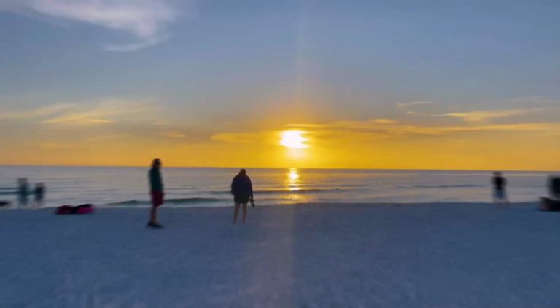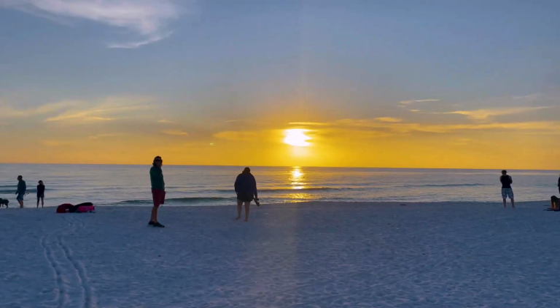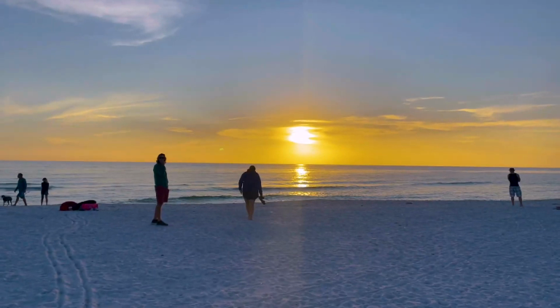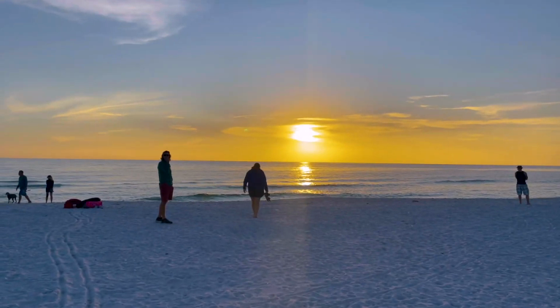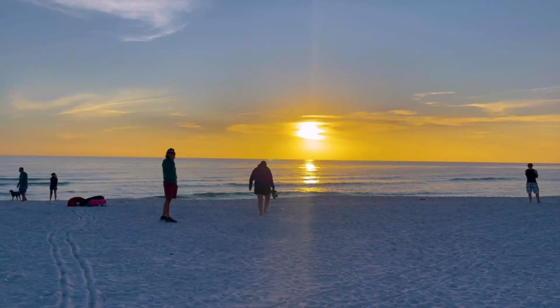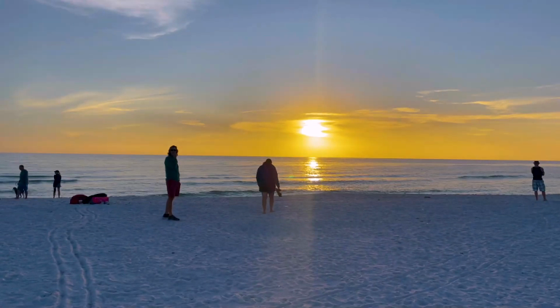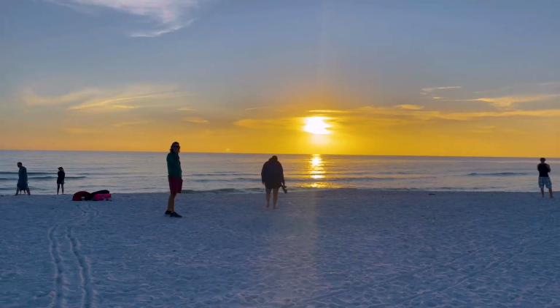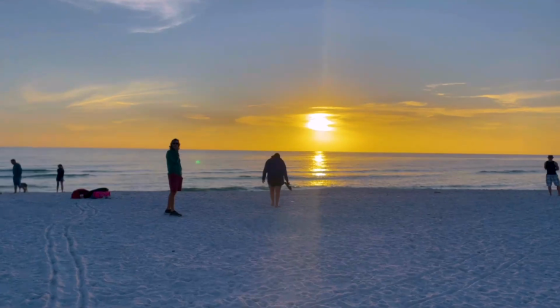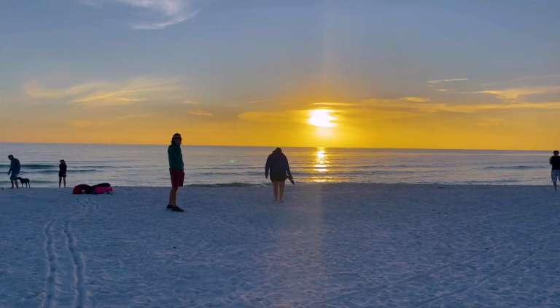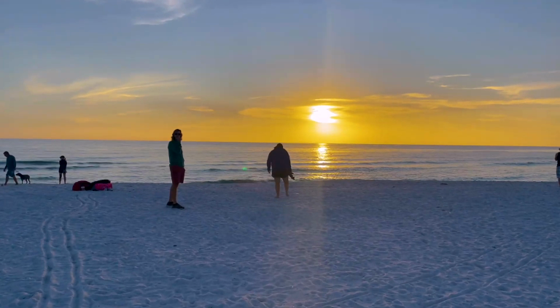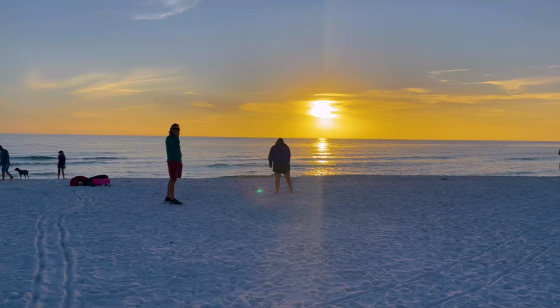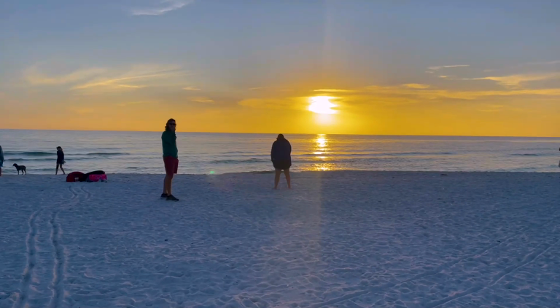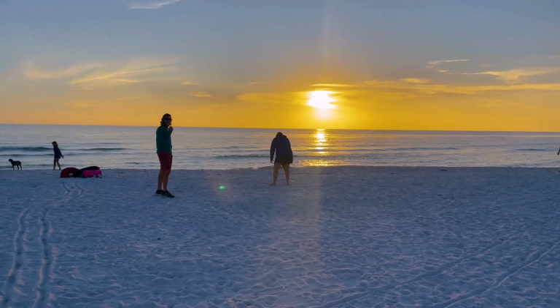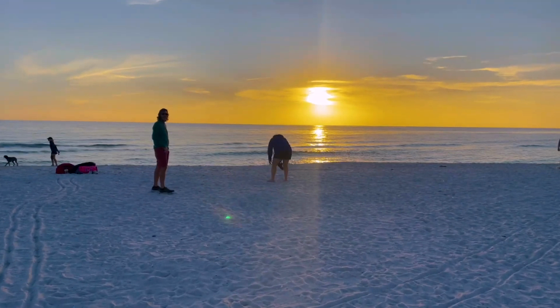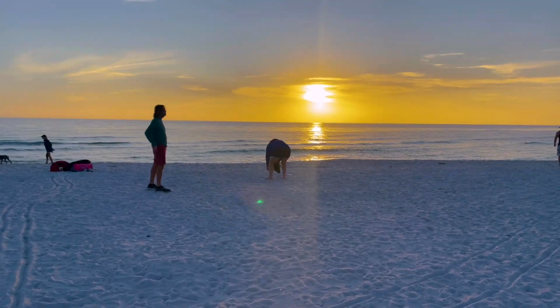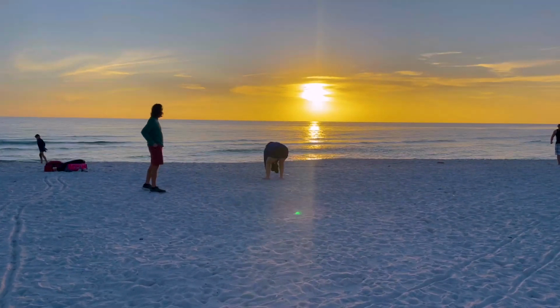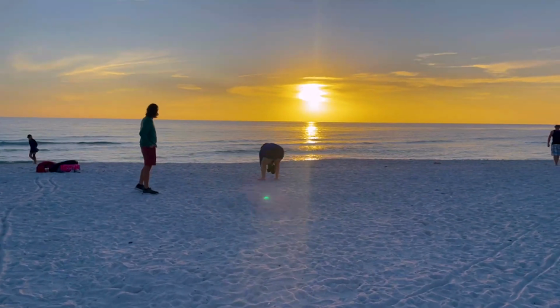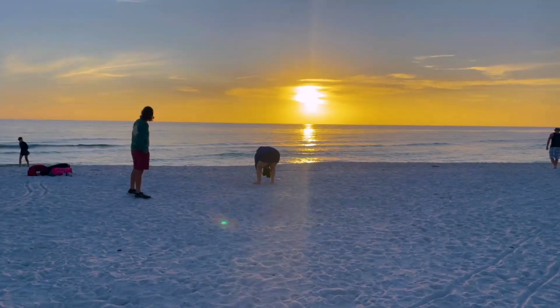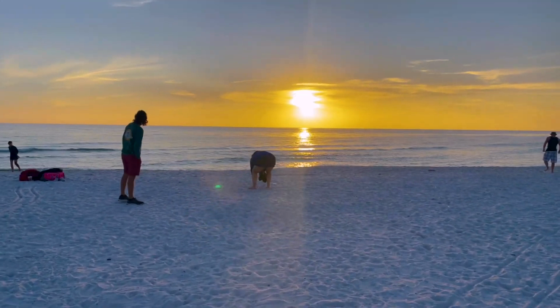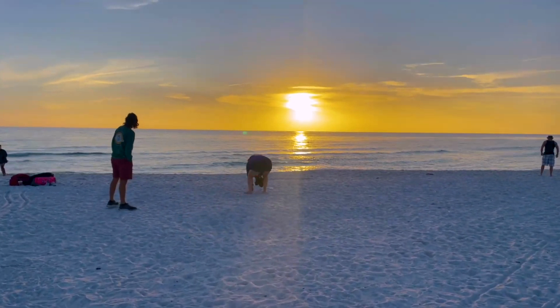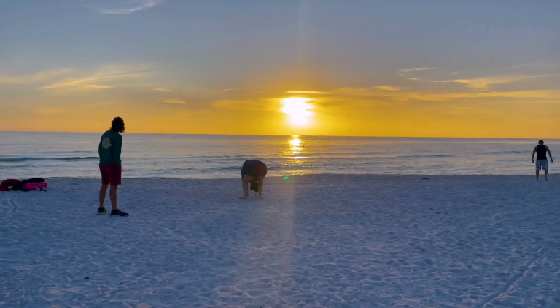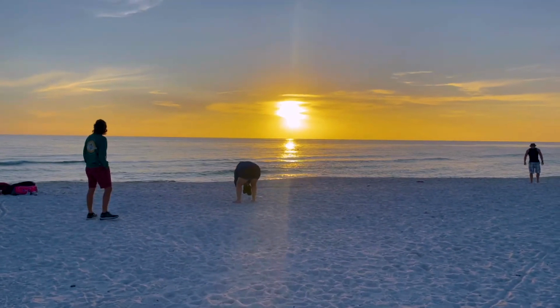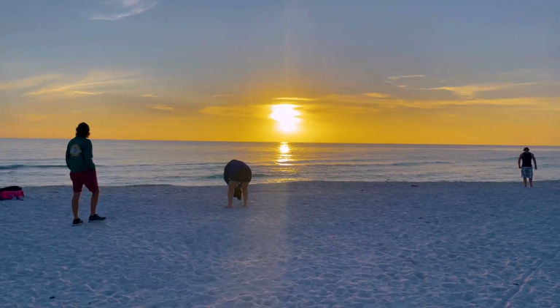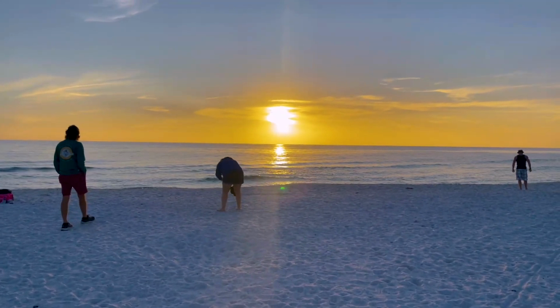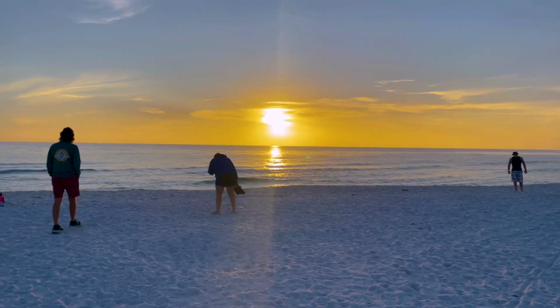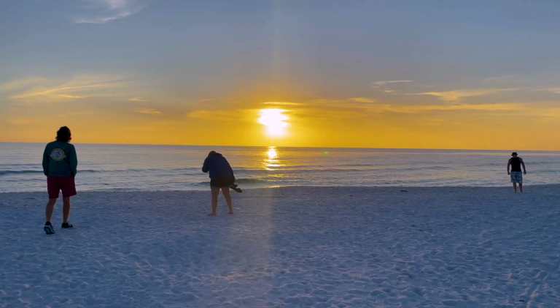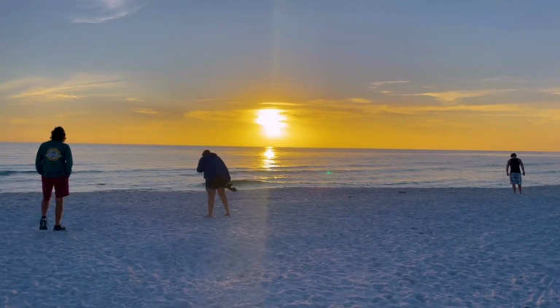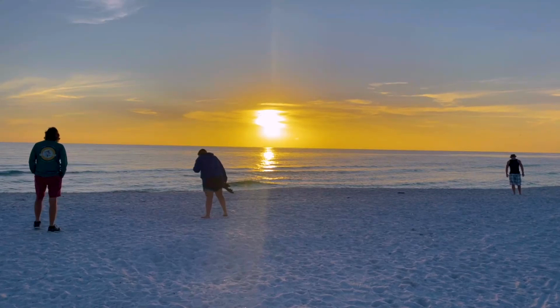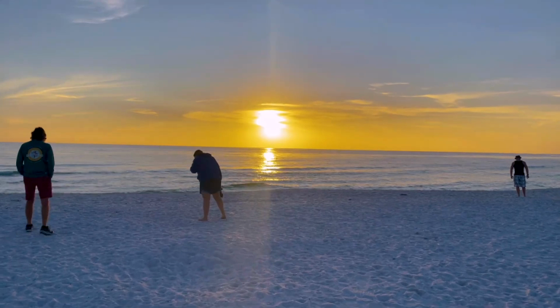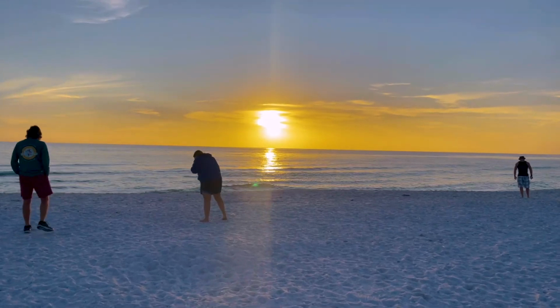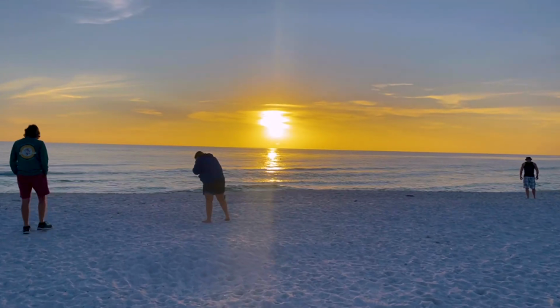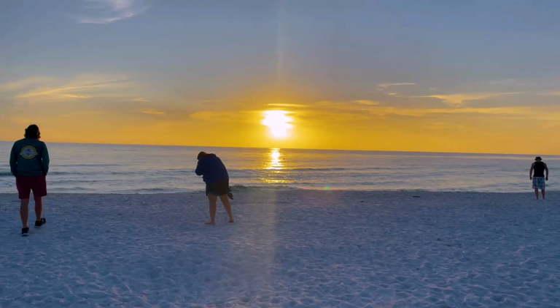We're headed back down to the water for our first sunset in Panama City Beach. It looks like it's going to be a beauty.